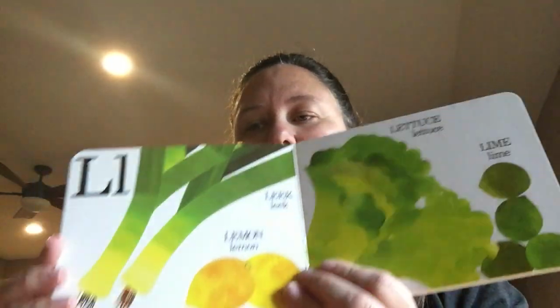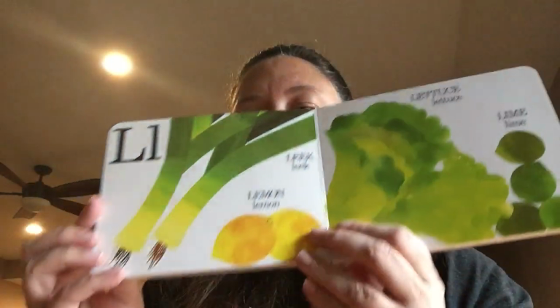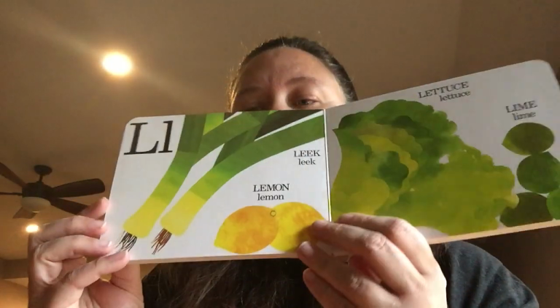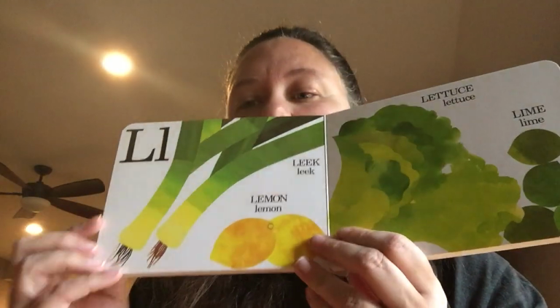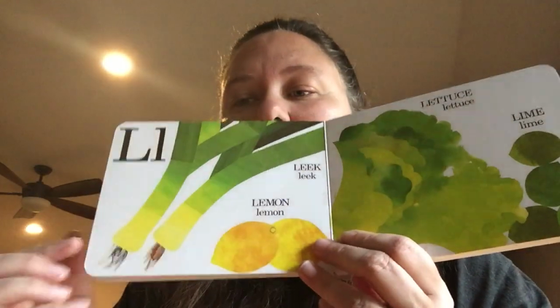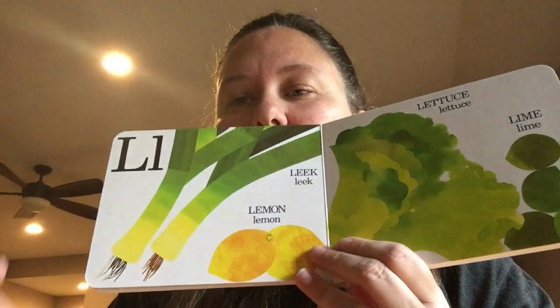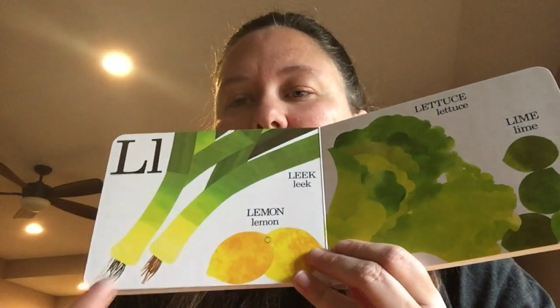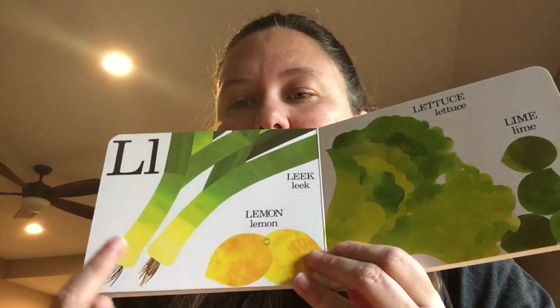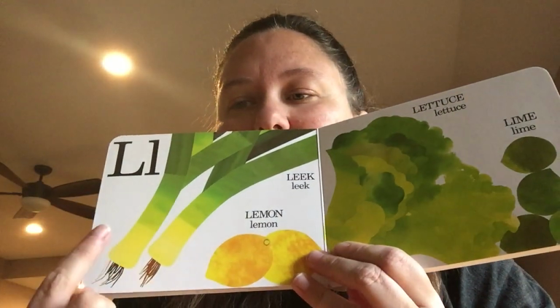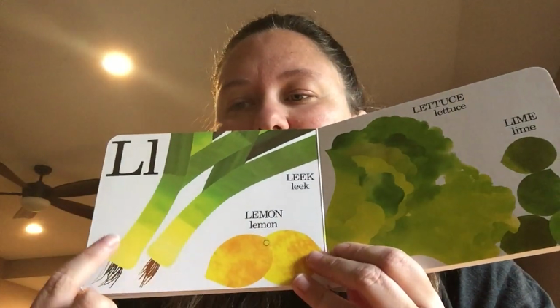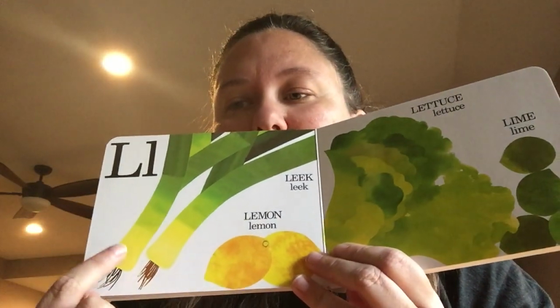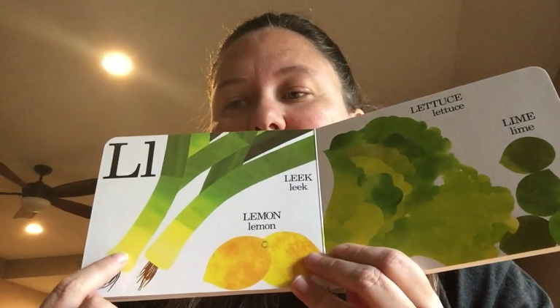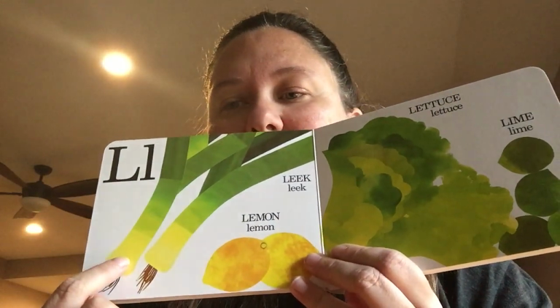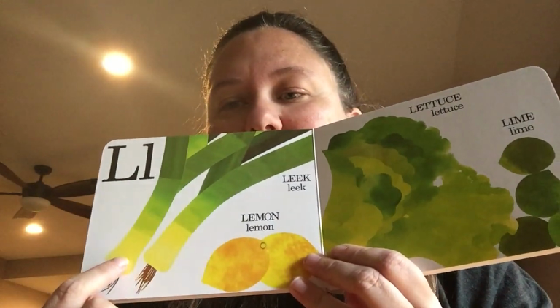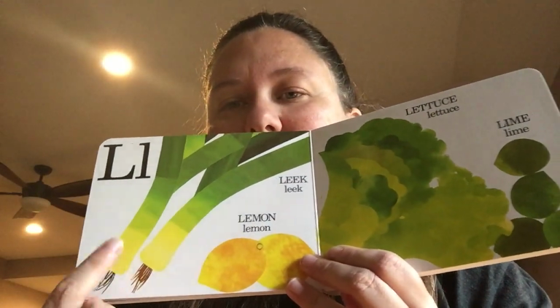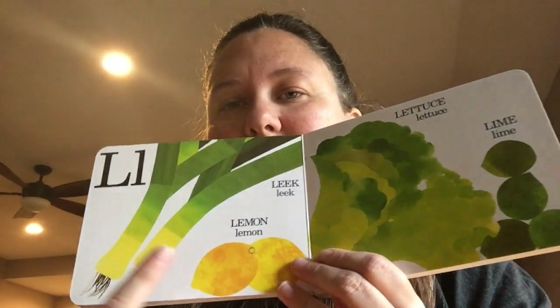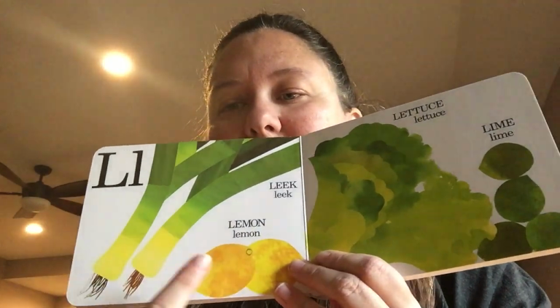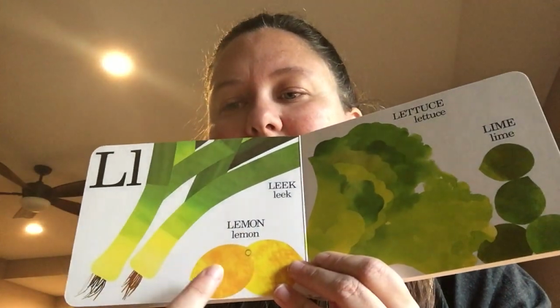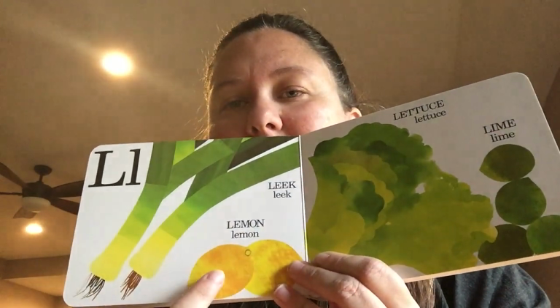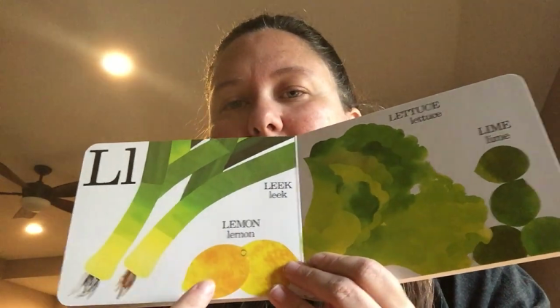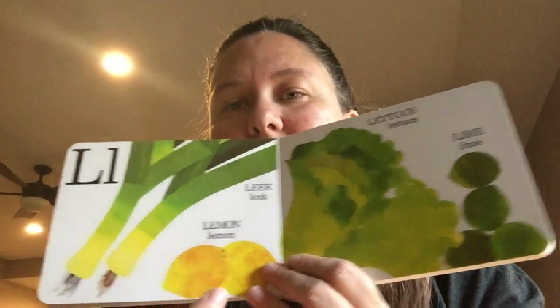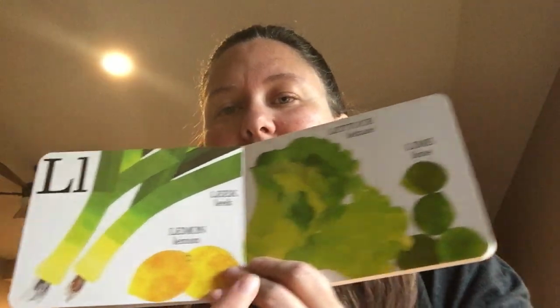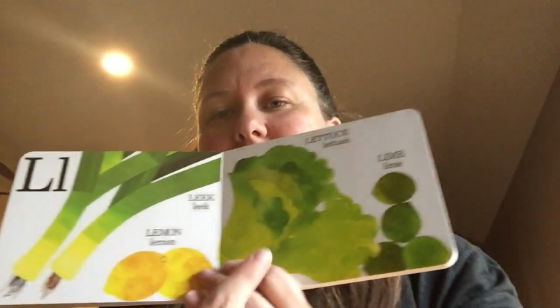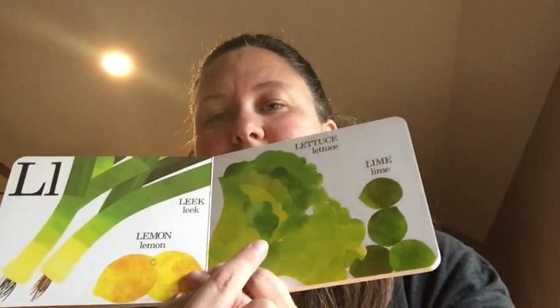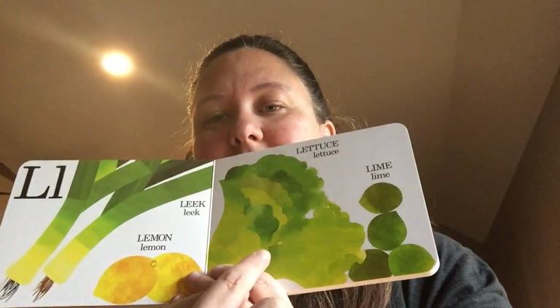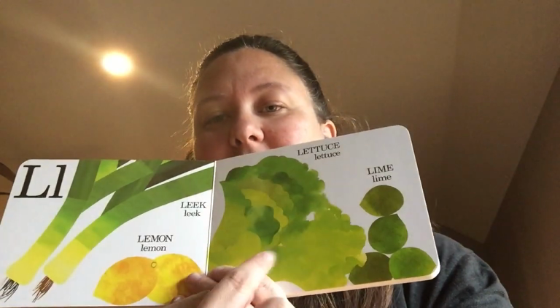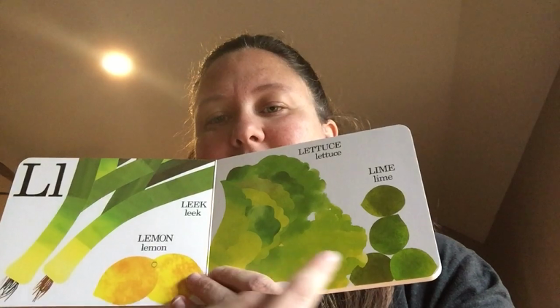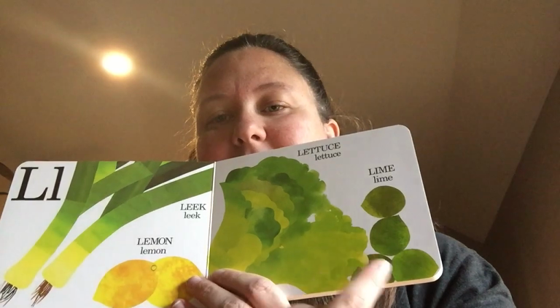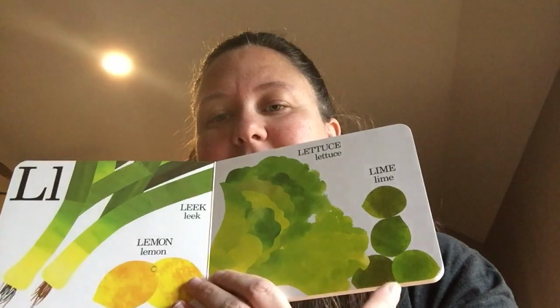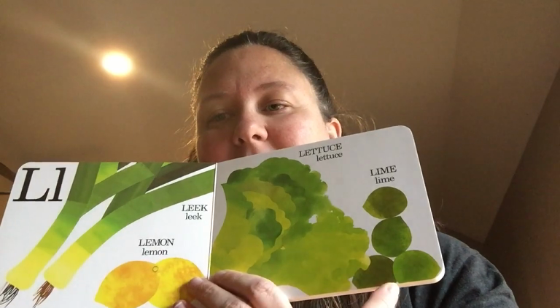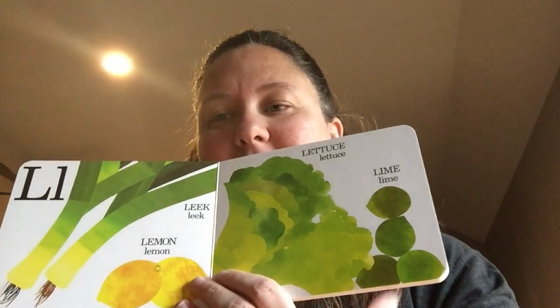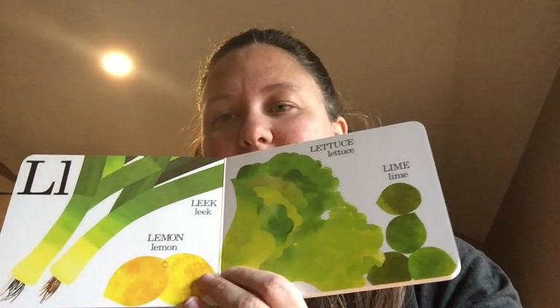L is for leek, lemon, lettuce, and lime.